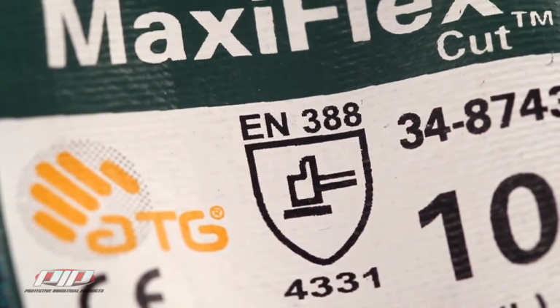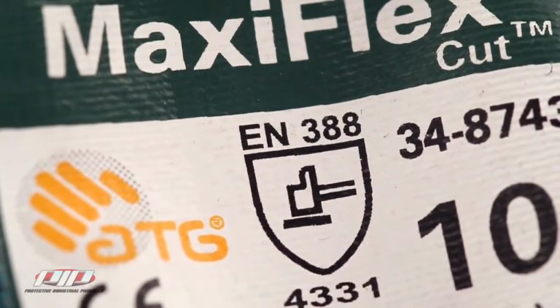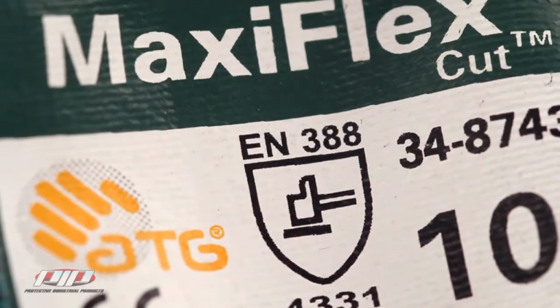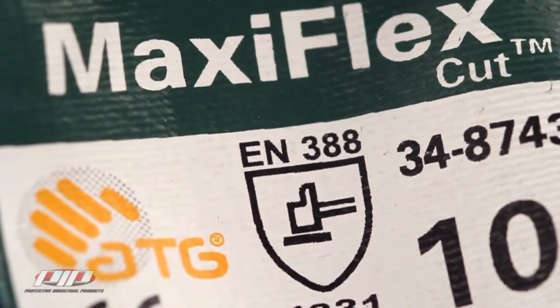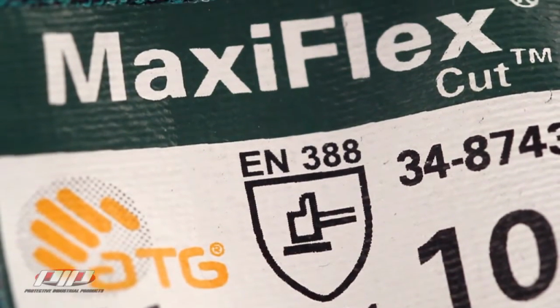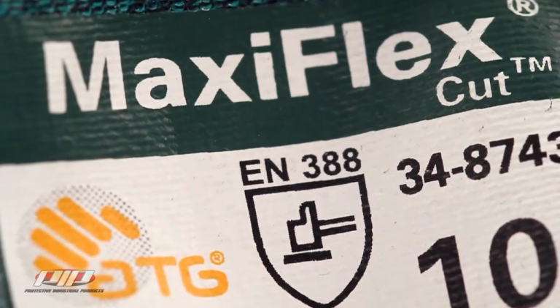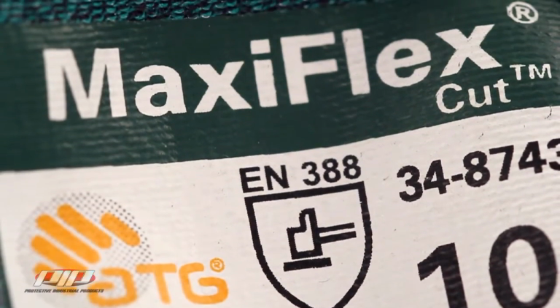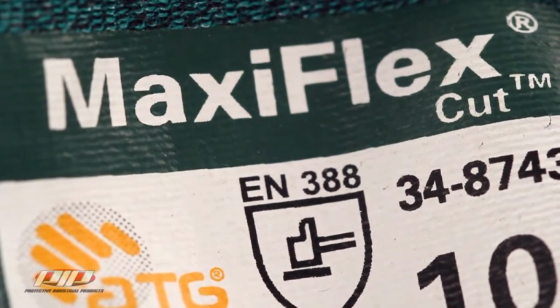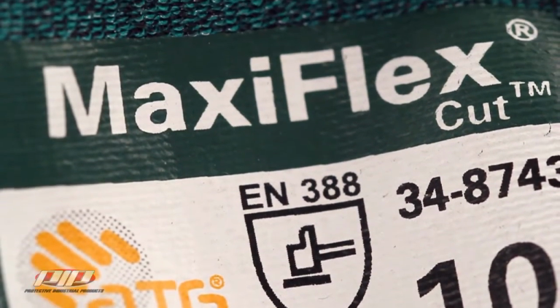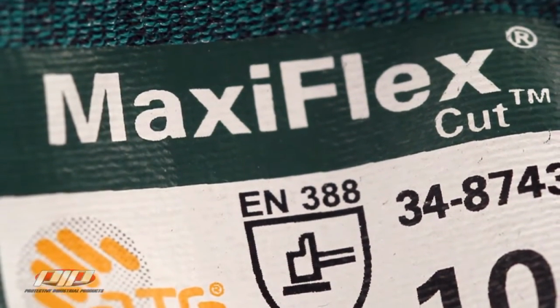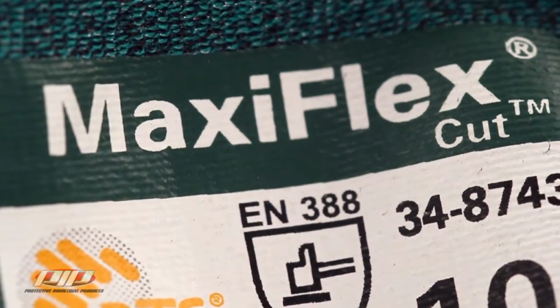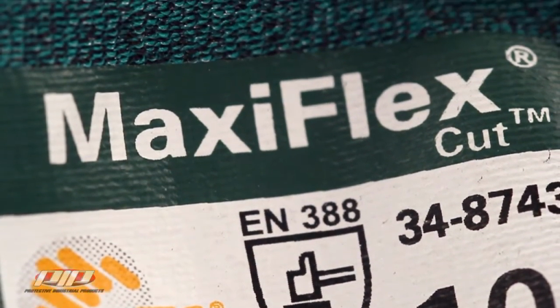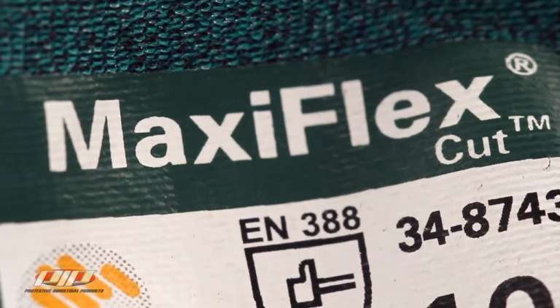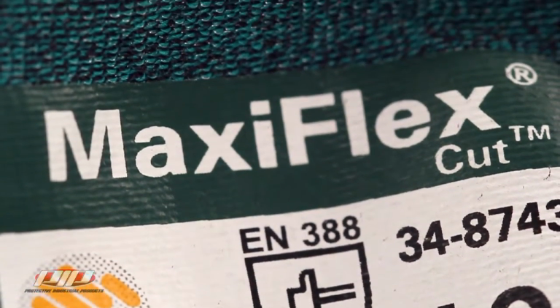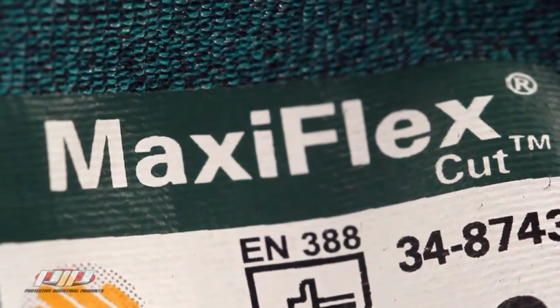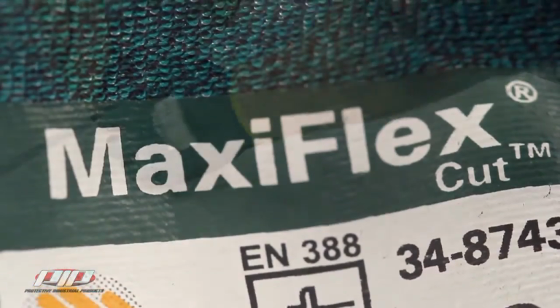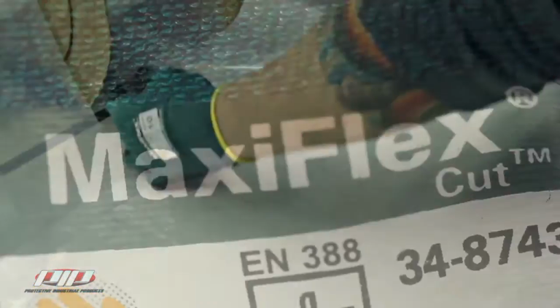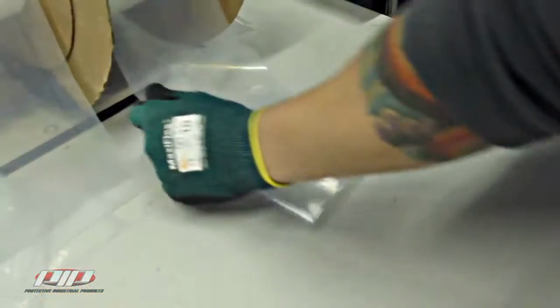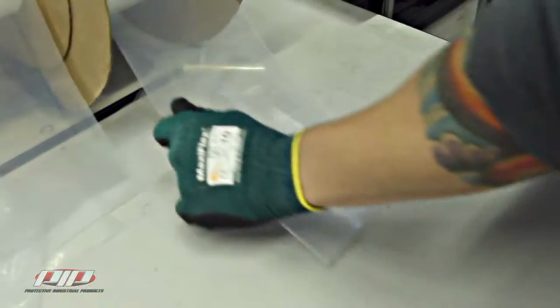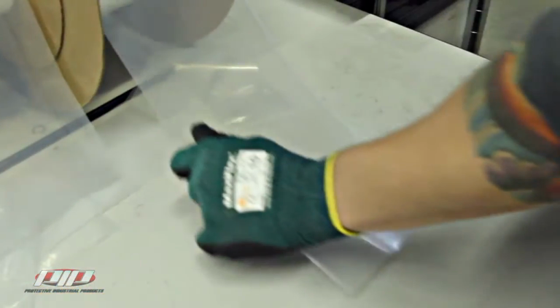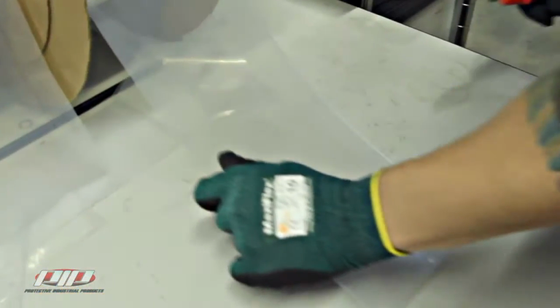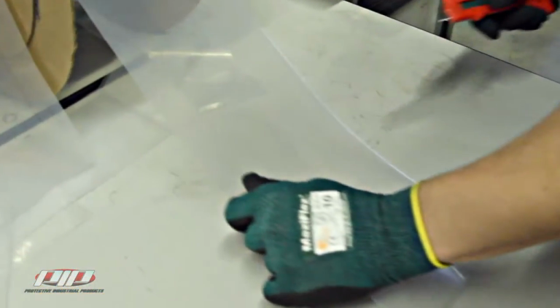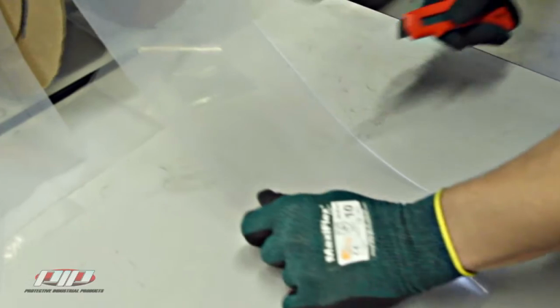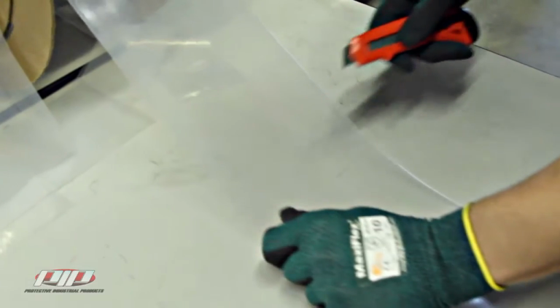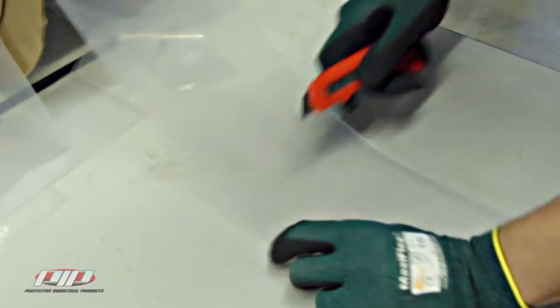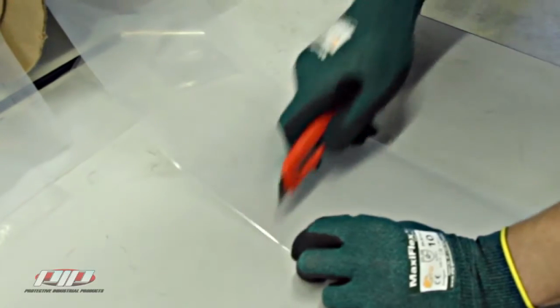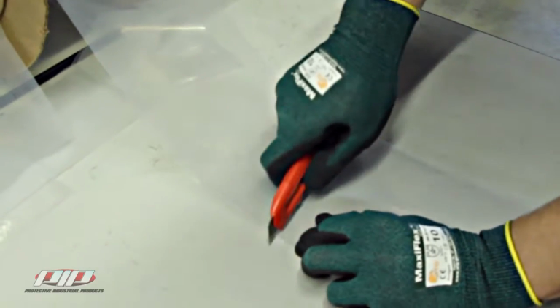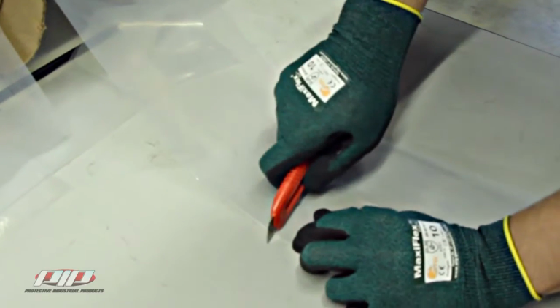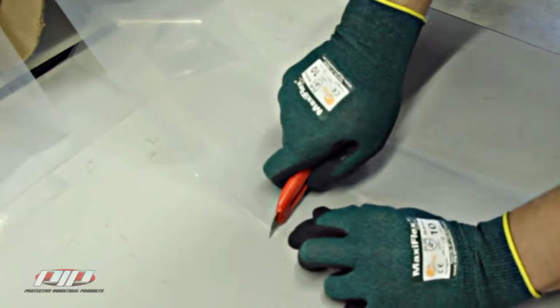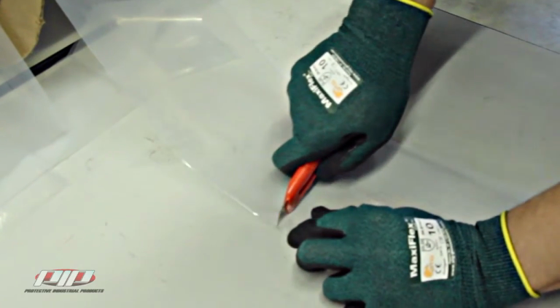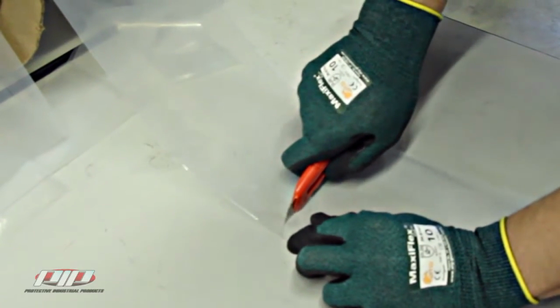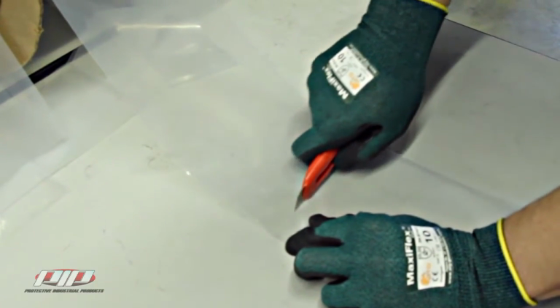Obviously the super thin design isn't ideal for puncture protection, so if that's what you're looking for these aren't for you.